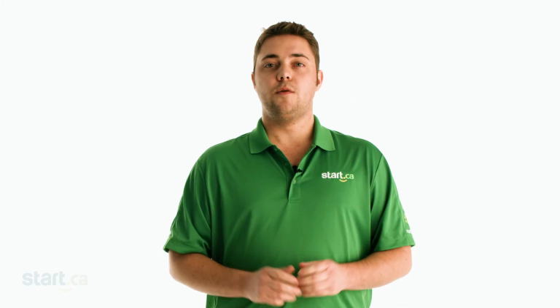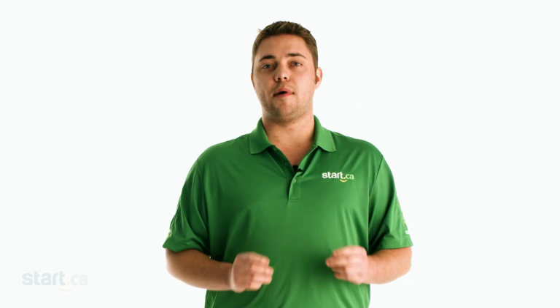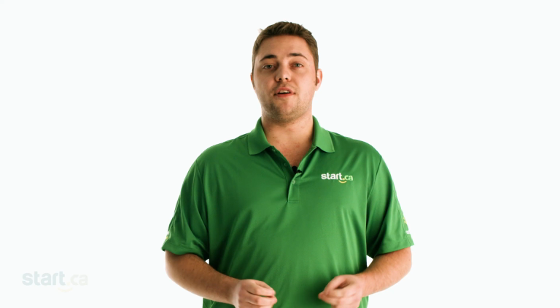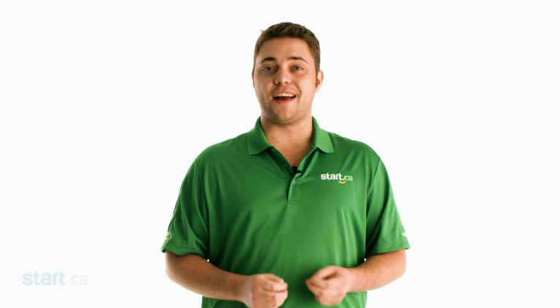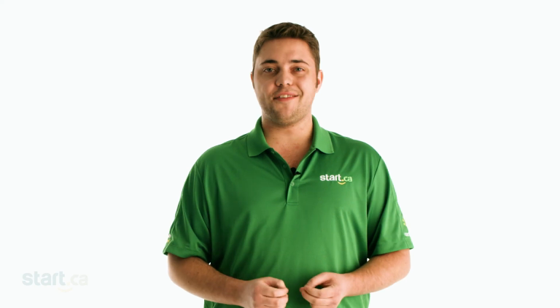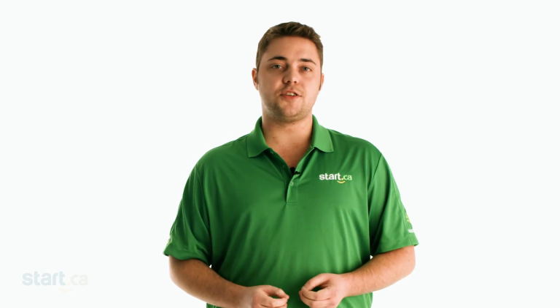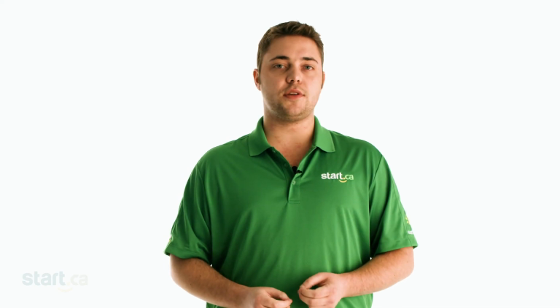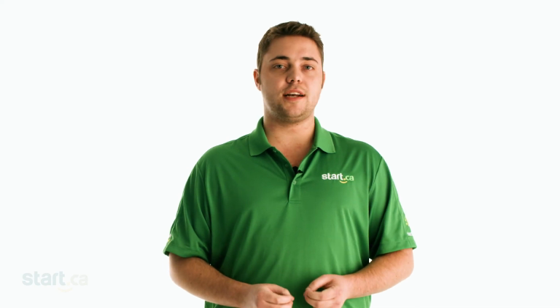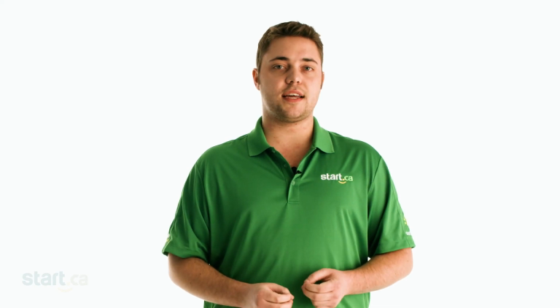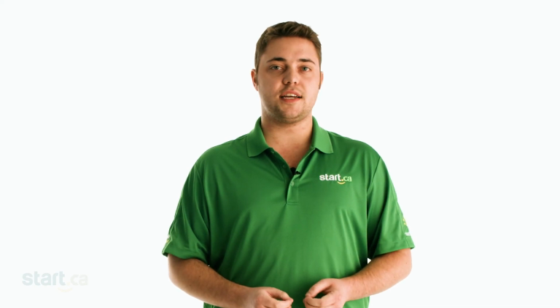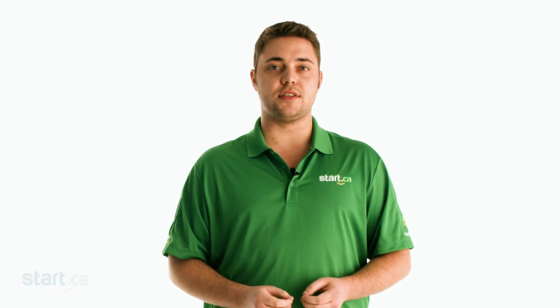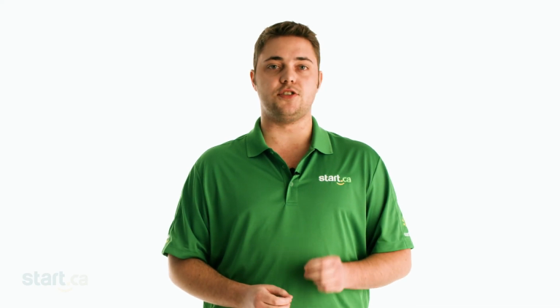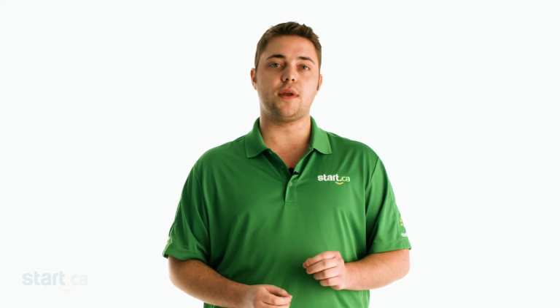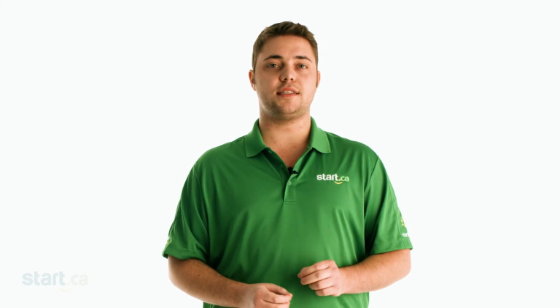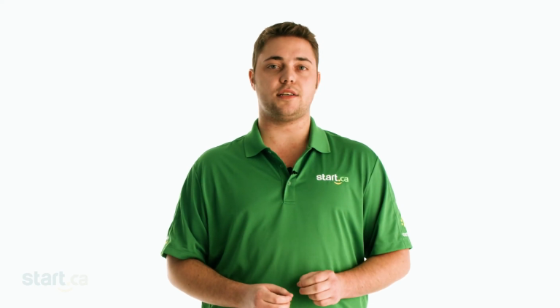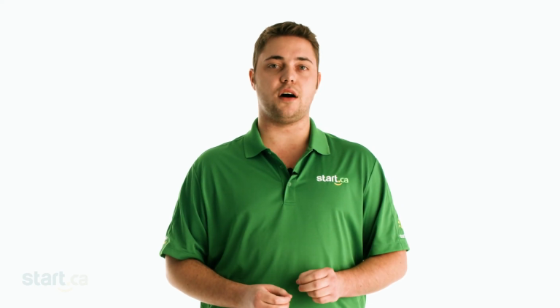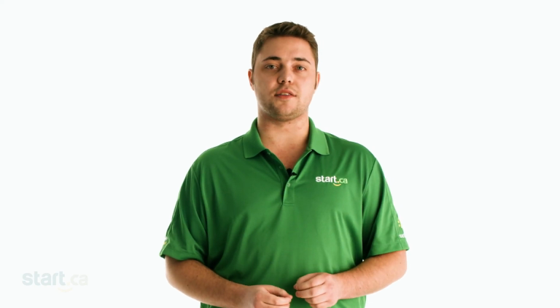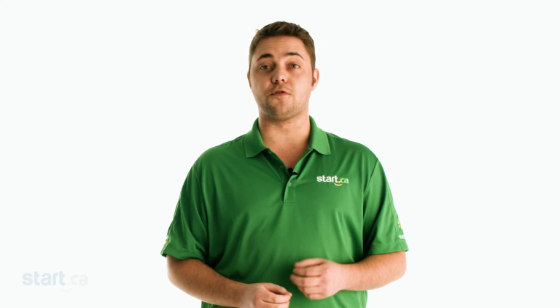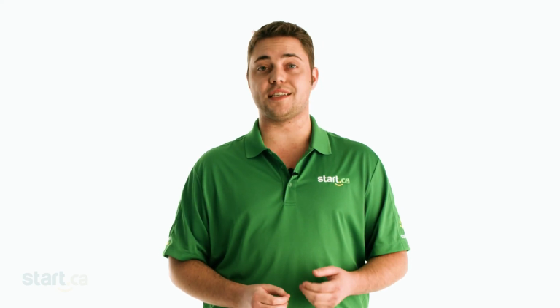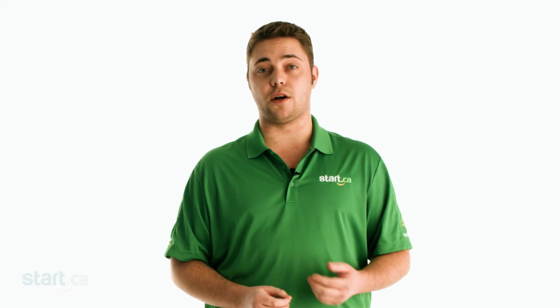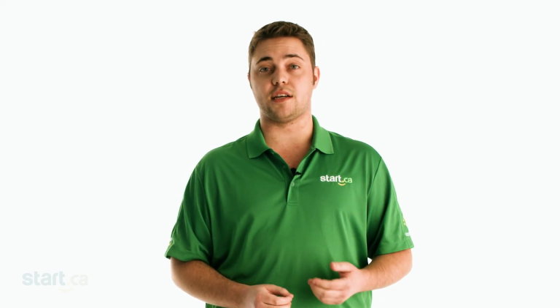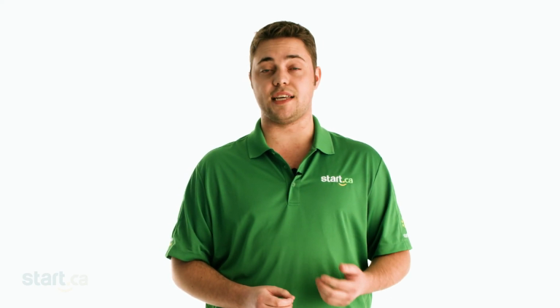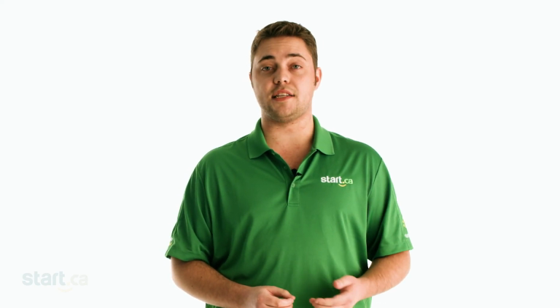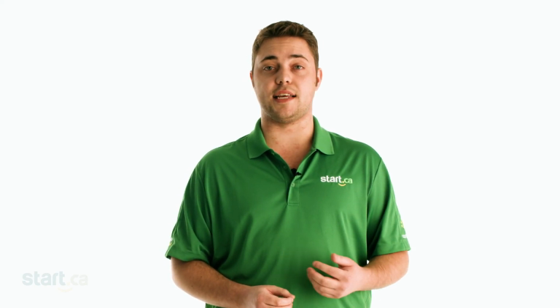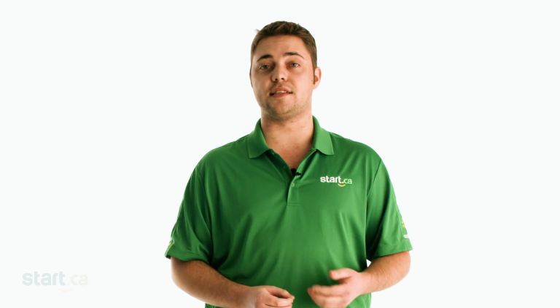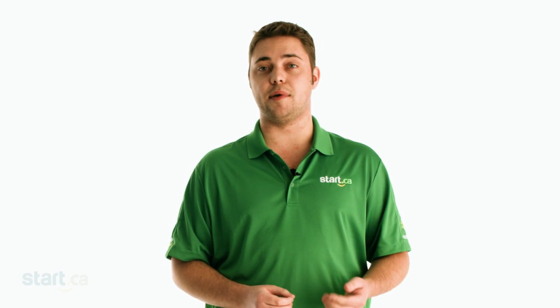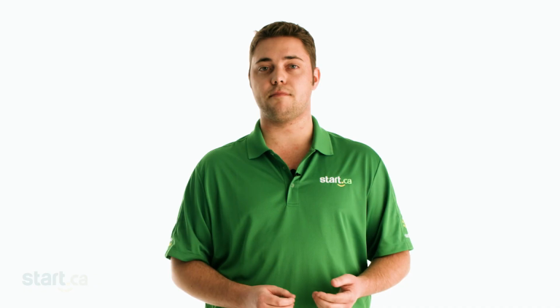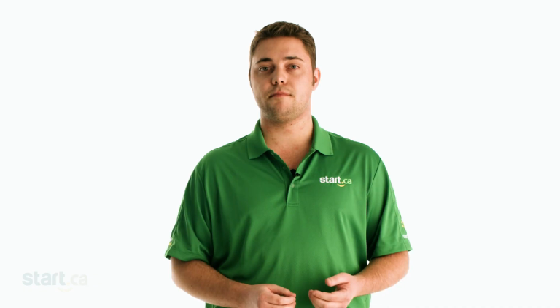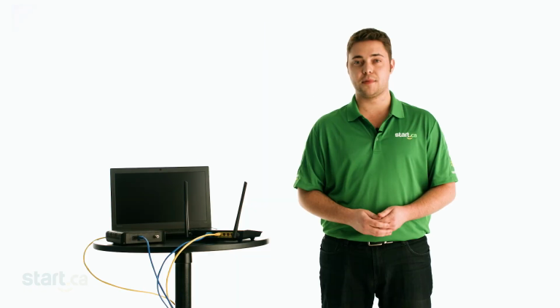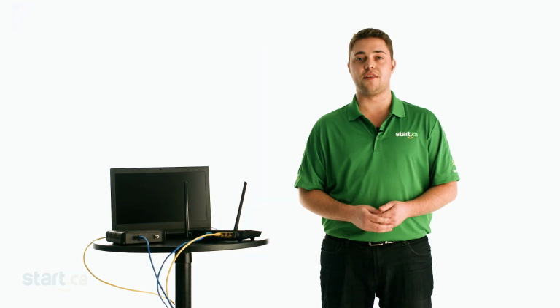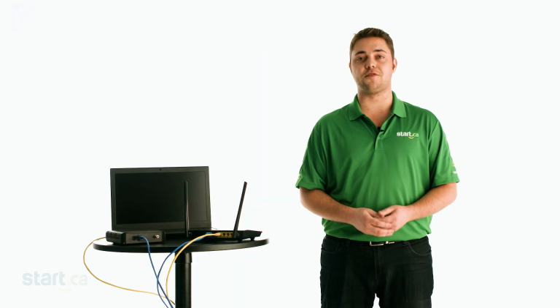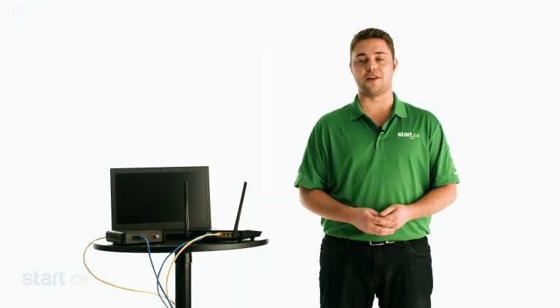Remember, if you're having issues with your internet connection, don't hesitate to call us or visit start.ca to send us an email. Thank you for watching.